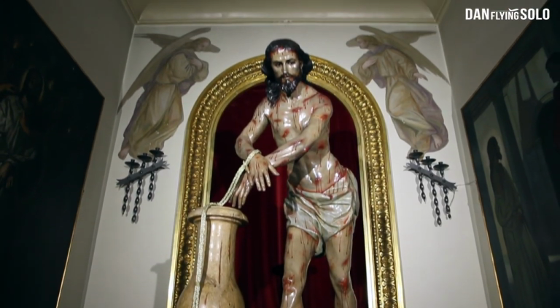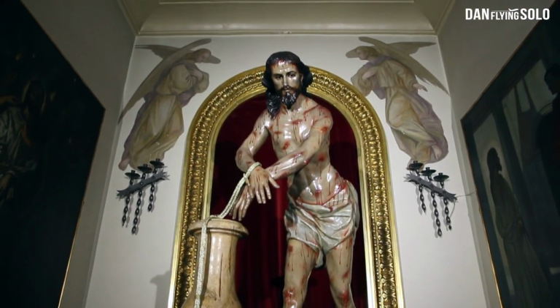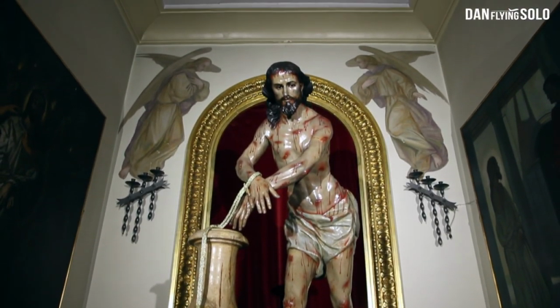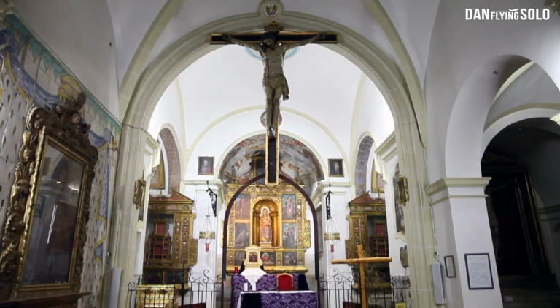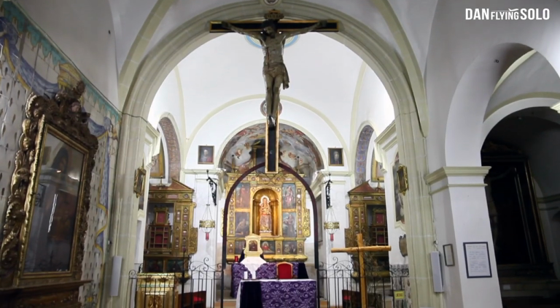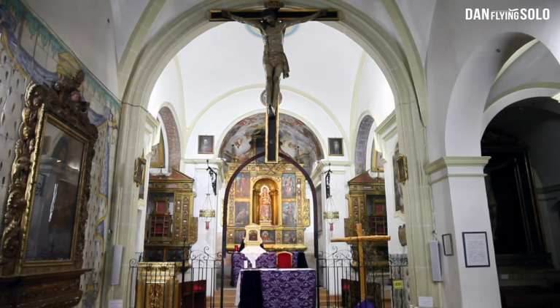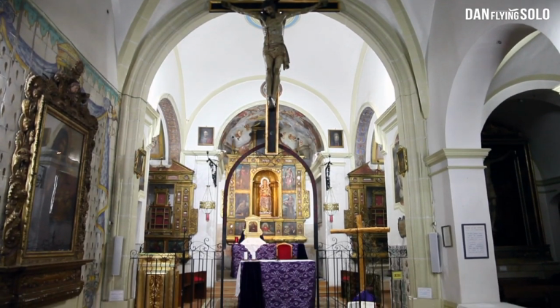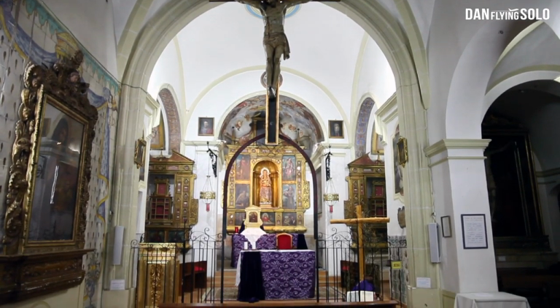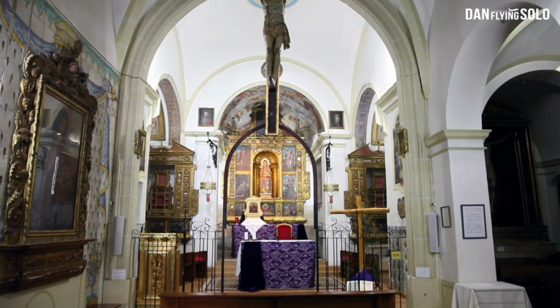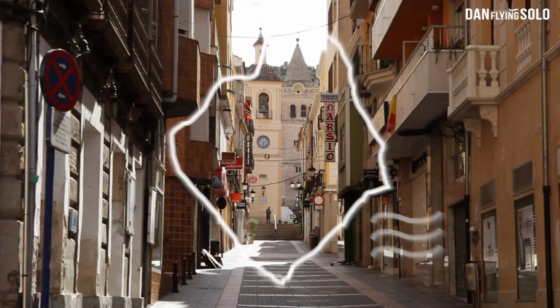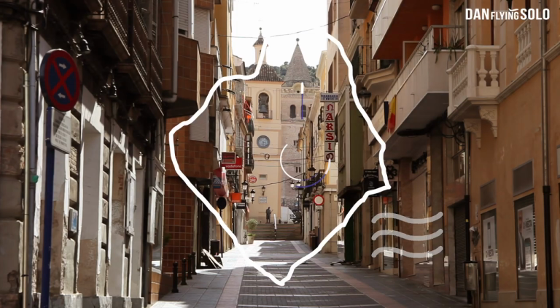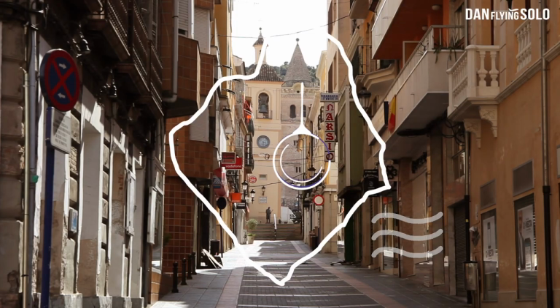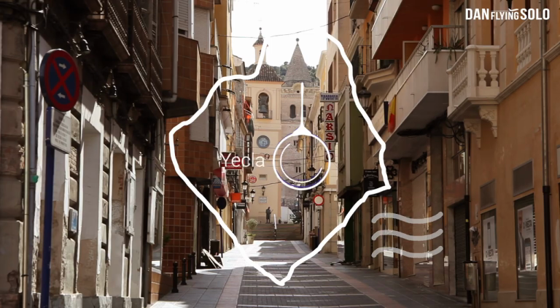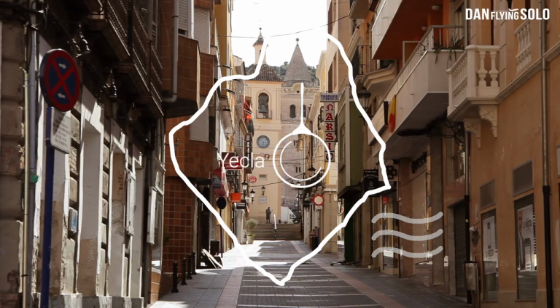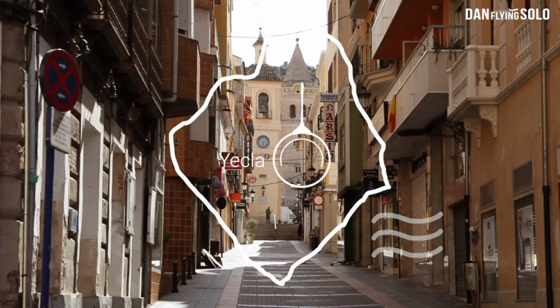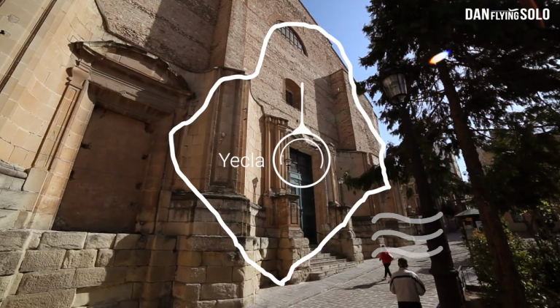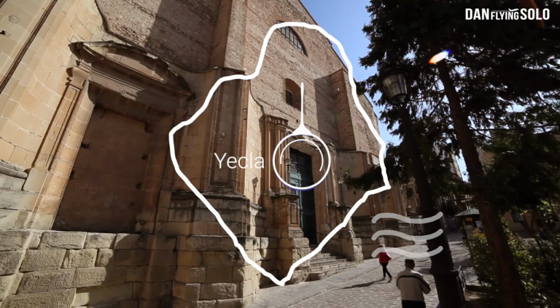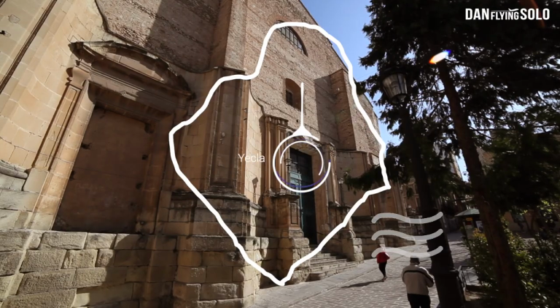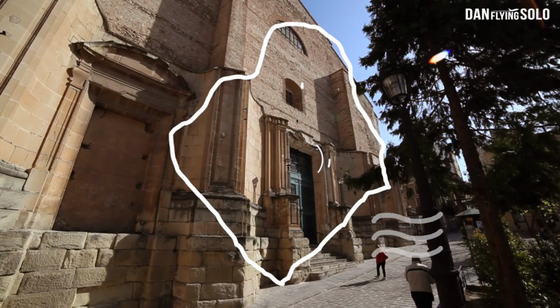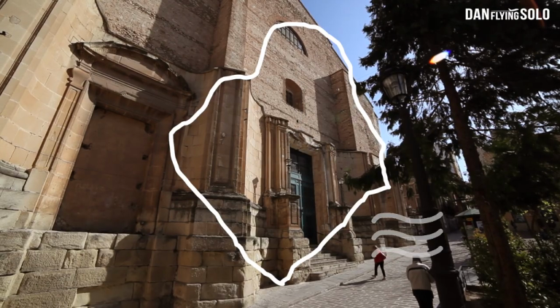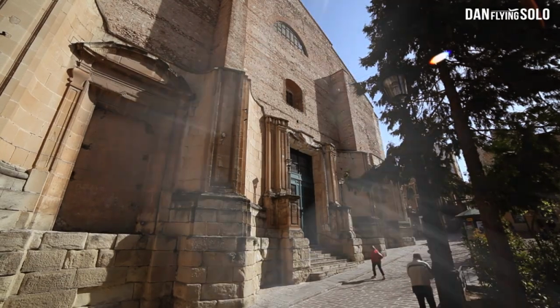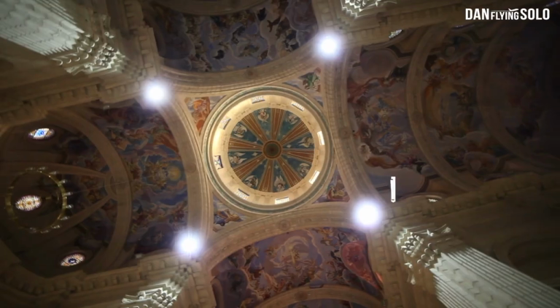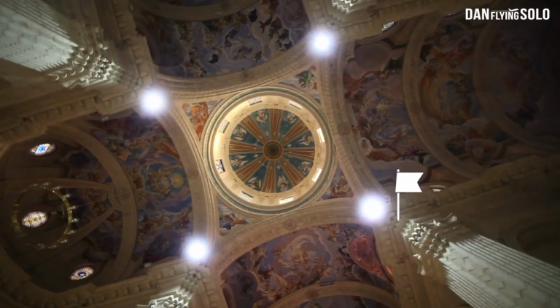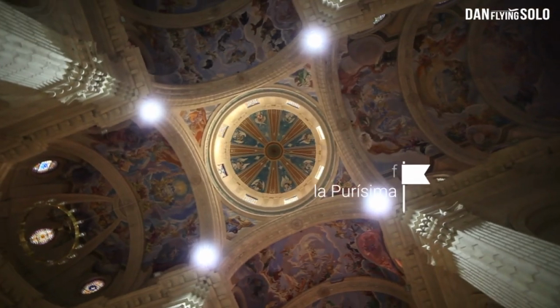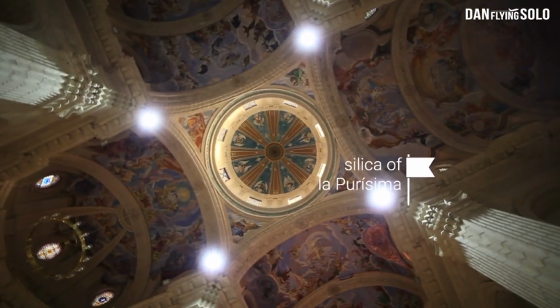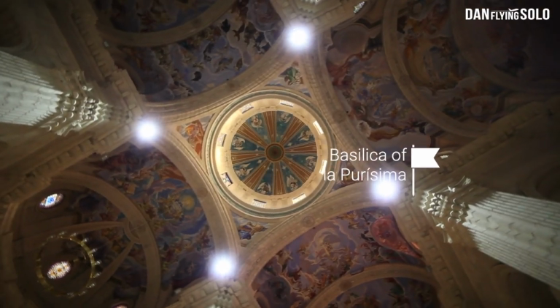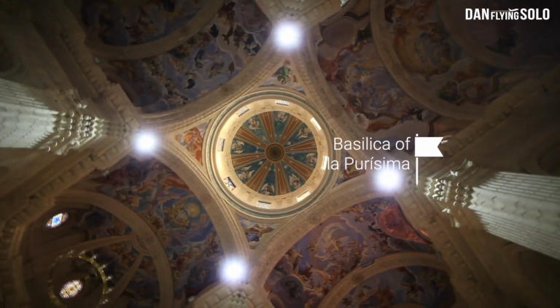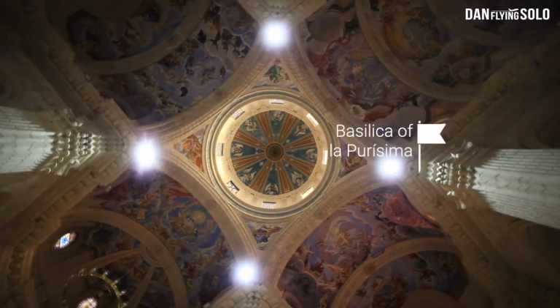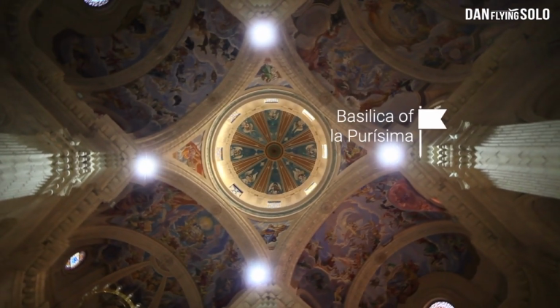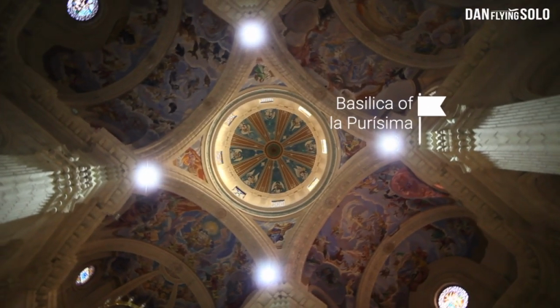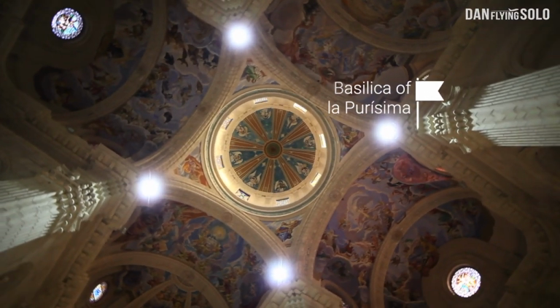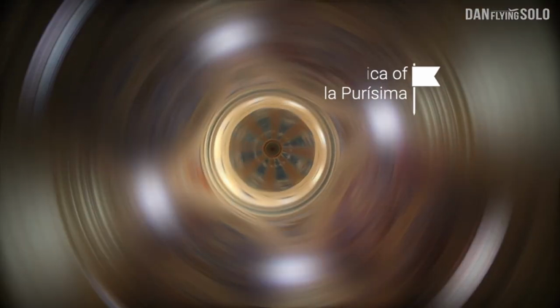The final stop on my cultural tour of the Murcia region is Yecla, a town famous for its wine but also for its beautiful architecture and rich history.